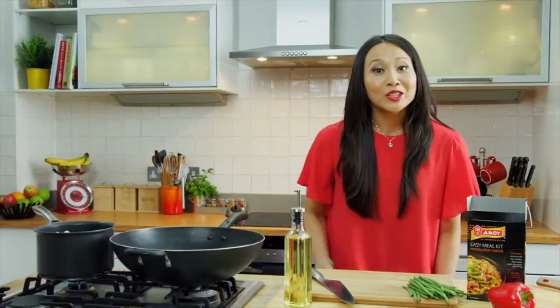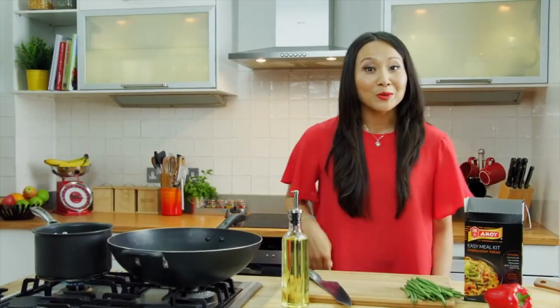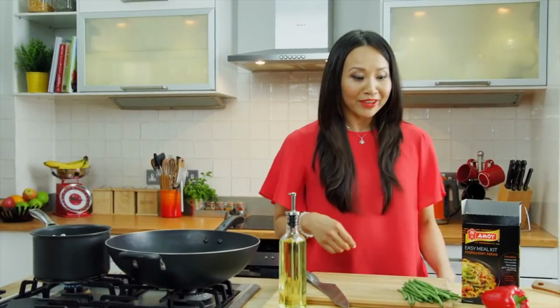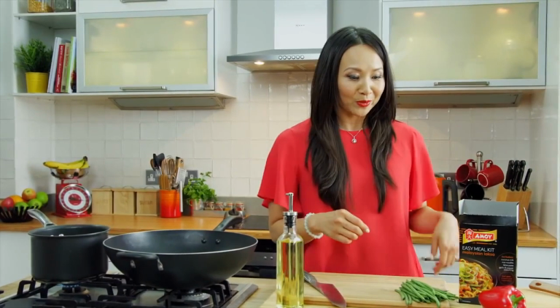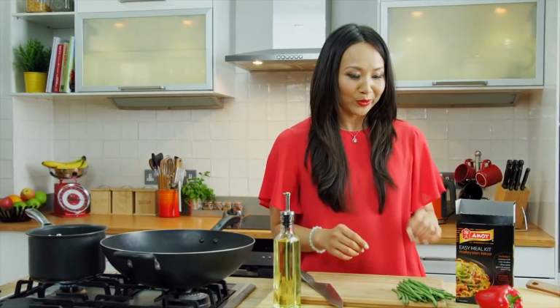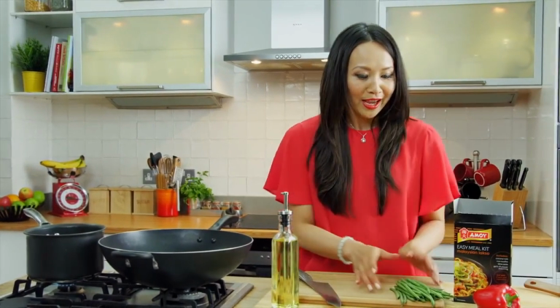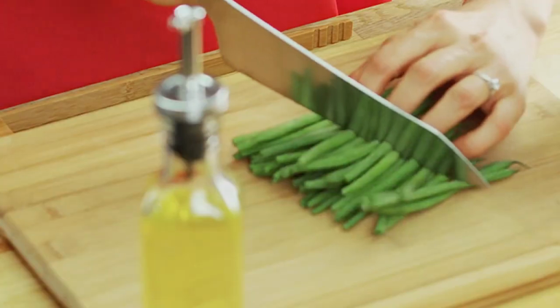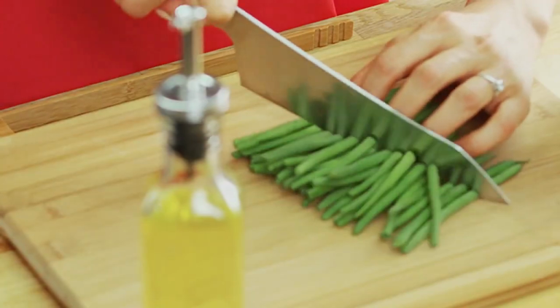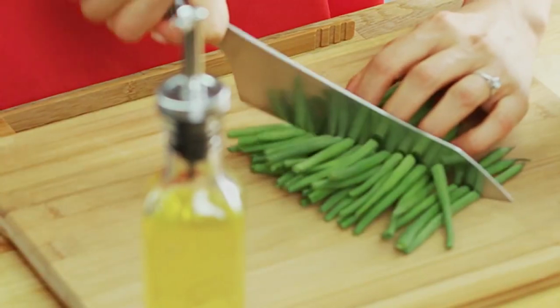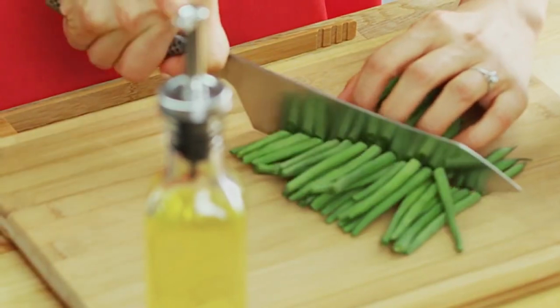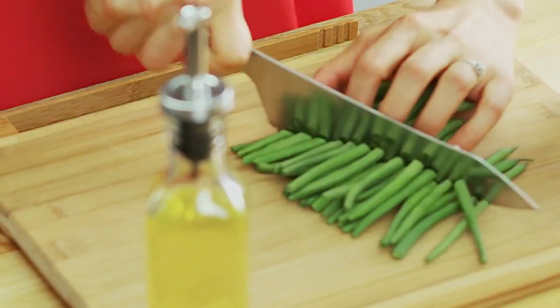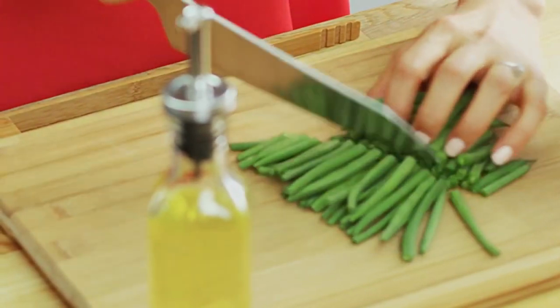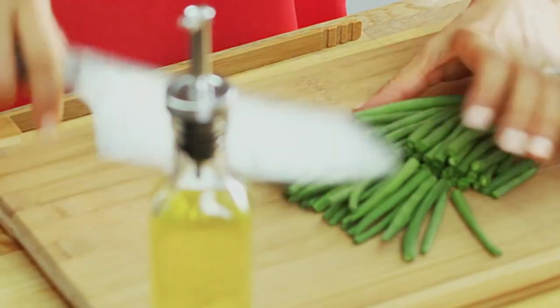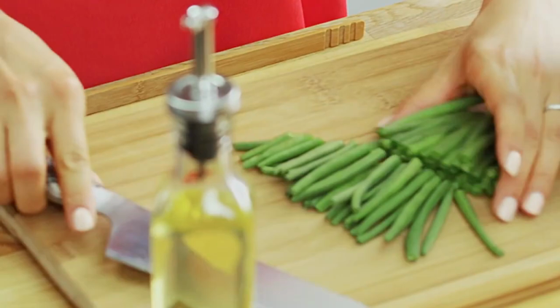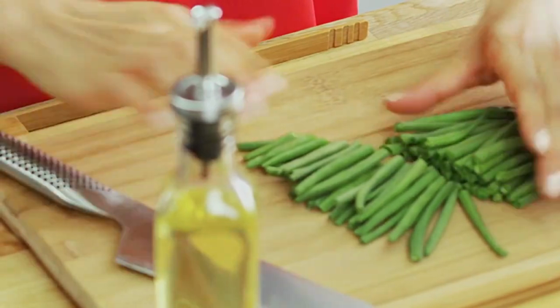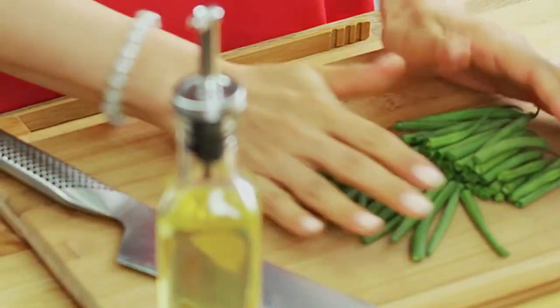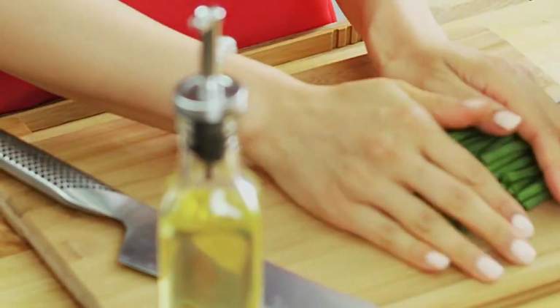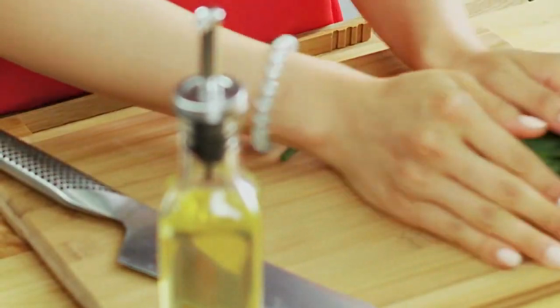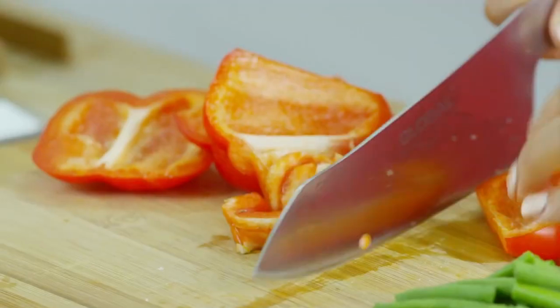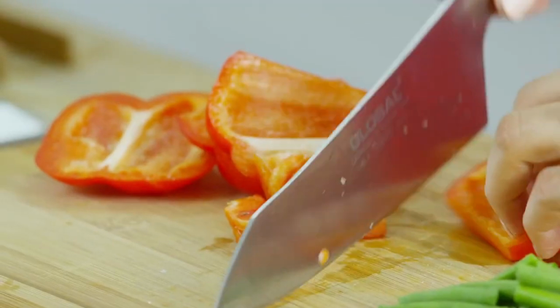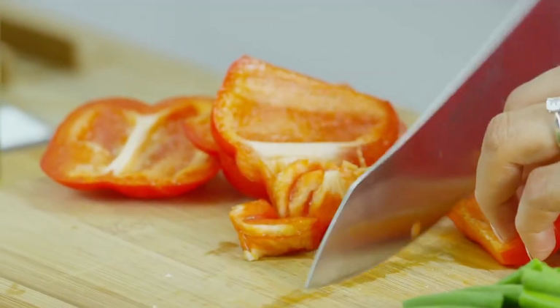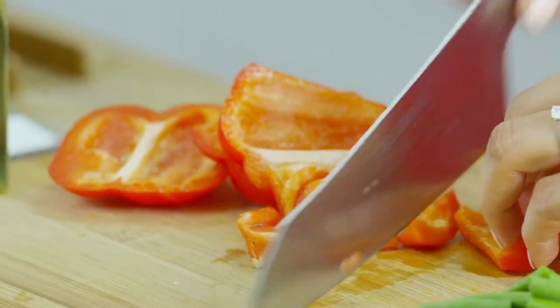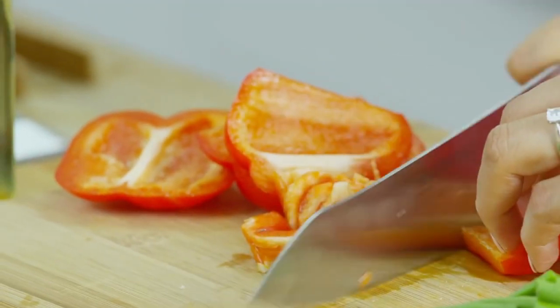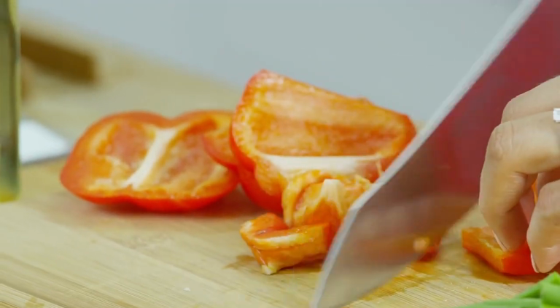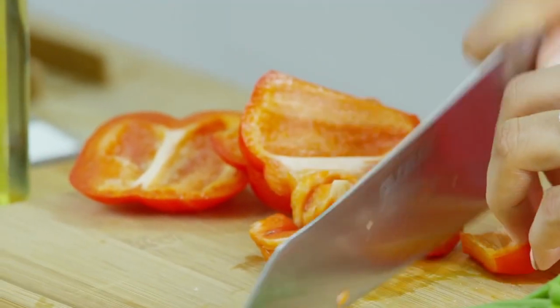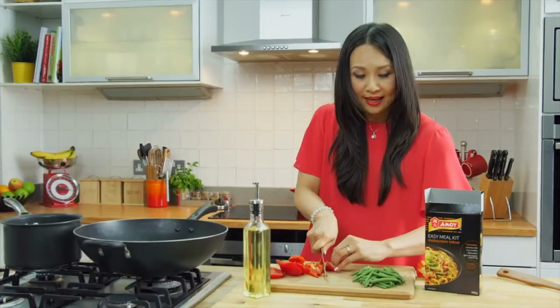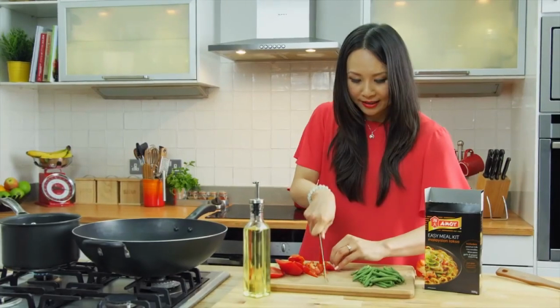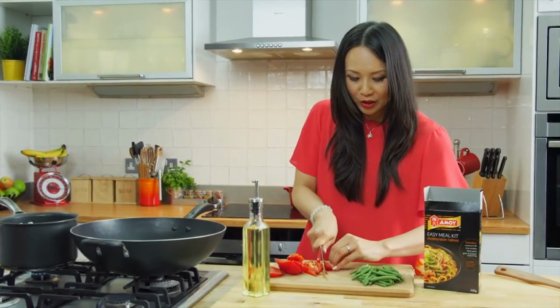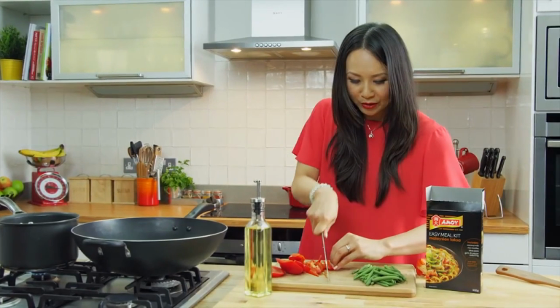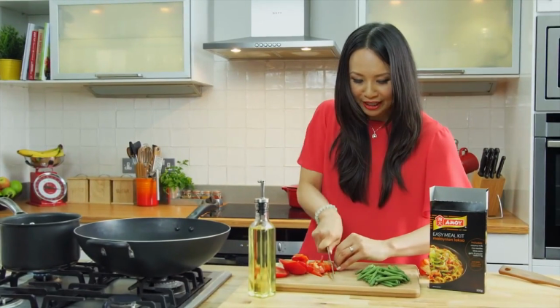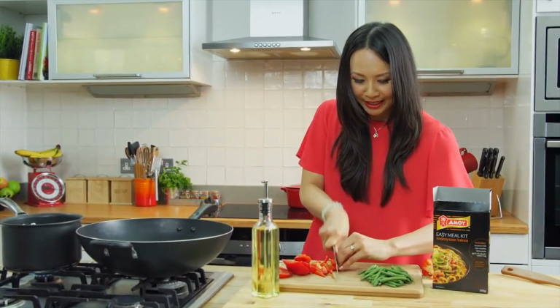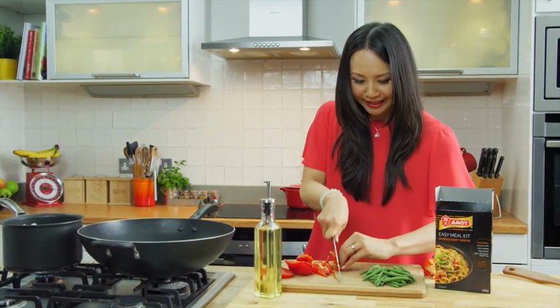Onto my vegetables. I'm going to slice the green beans in half and then slice the red pepper in a similar size to the French beans.